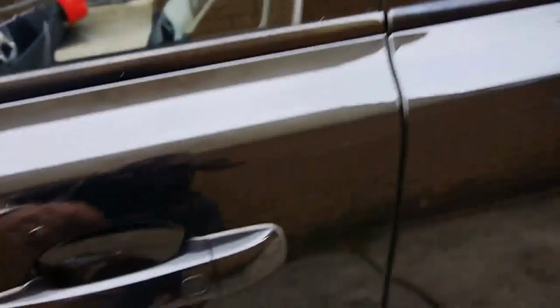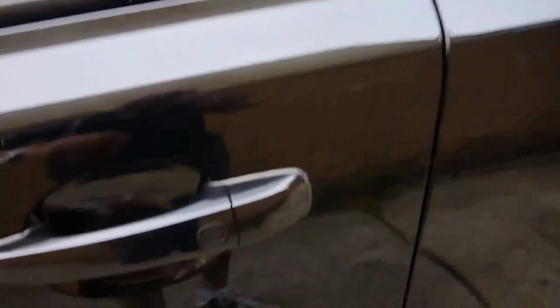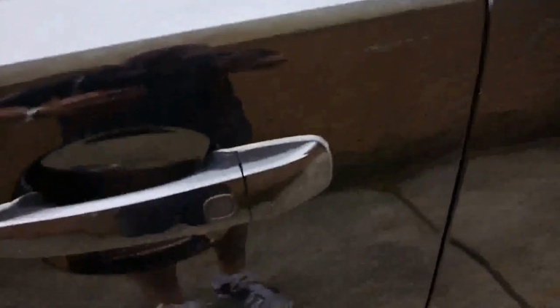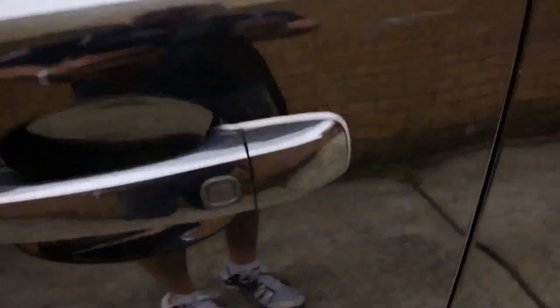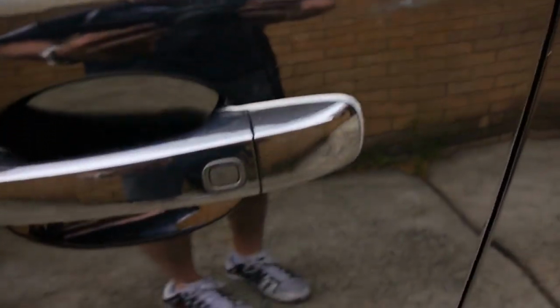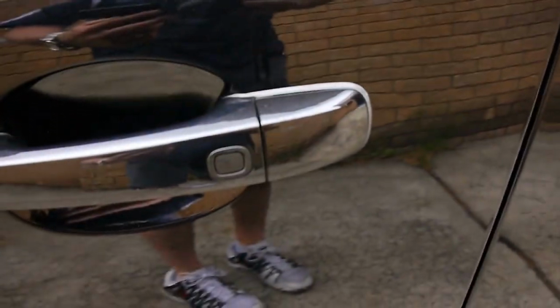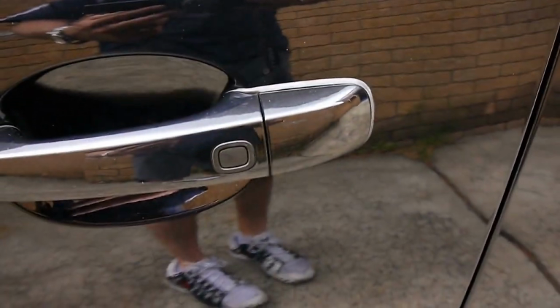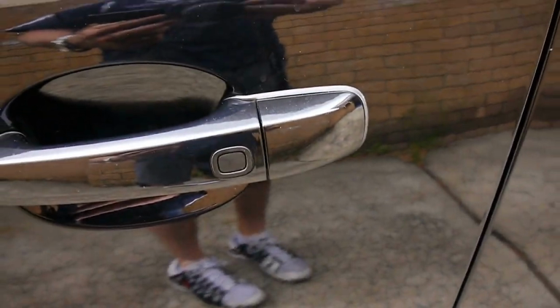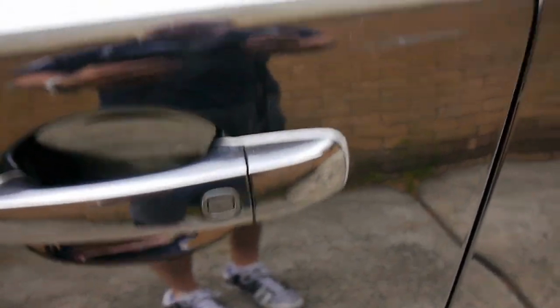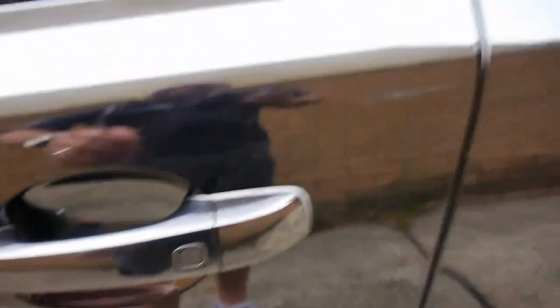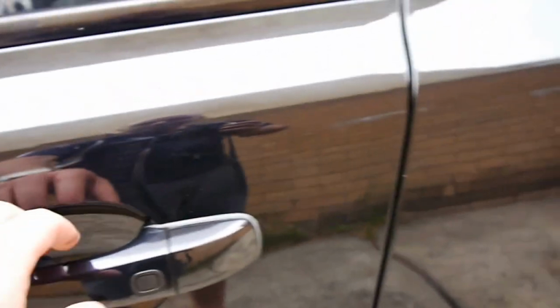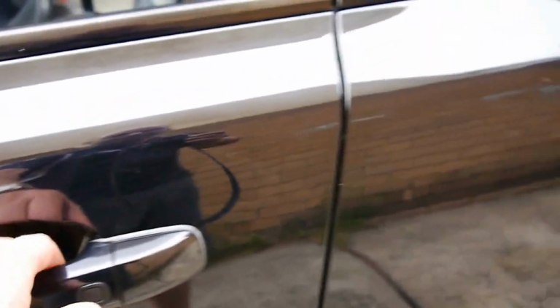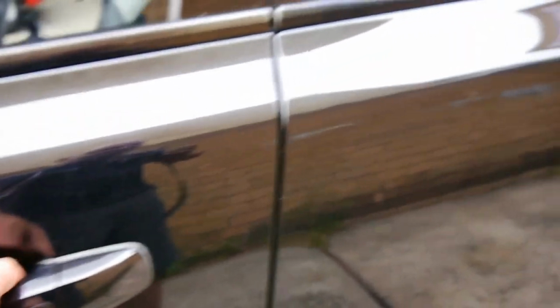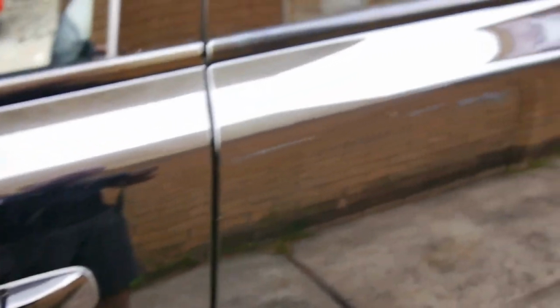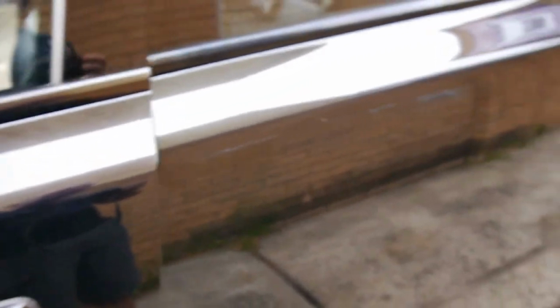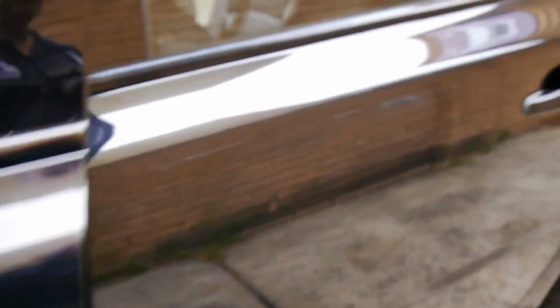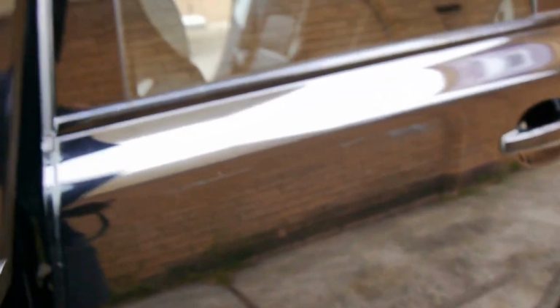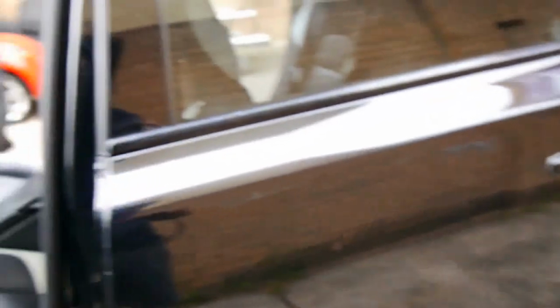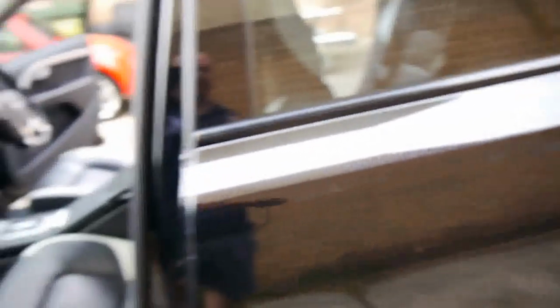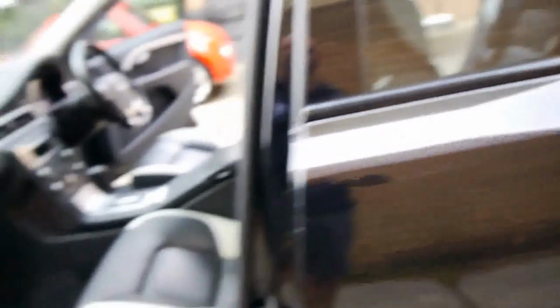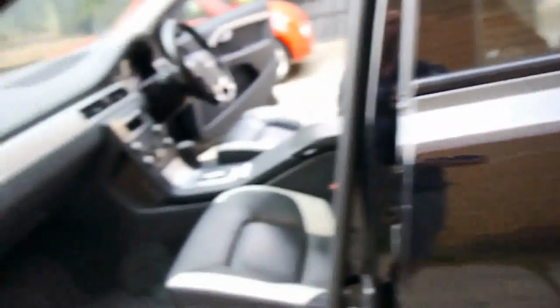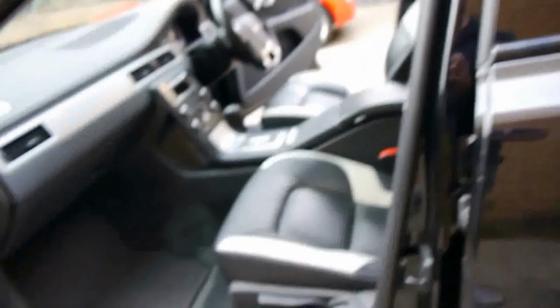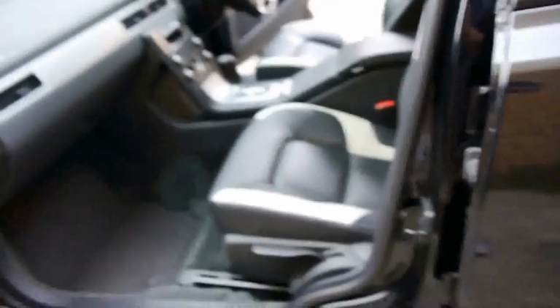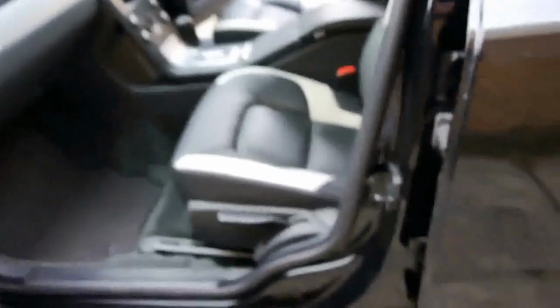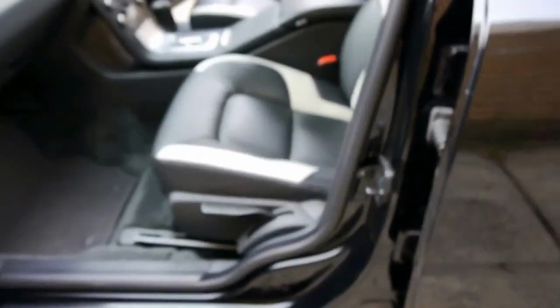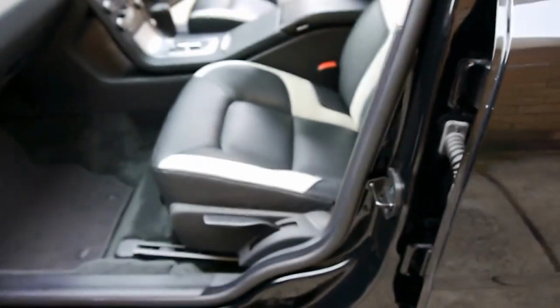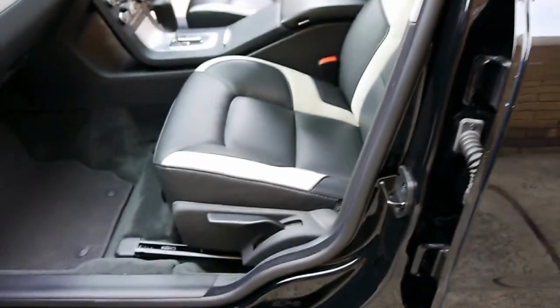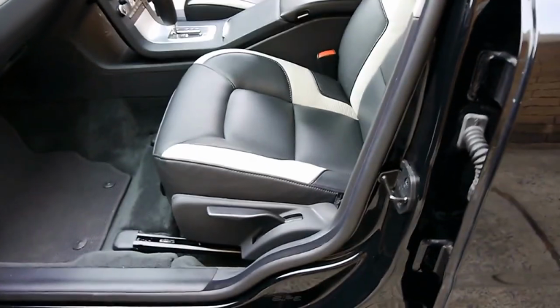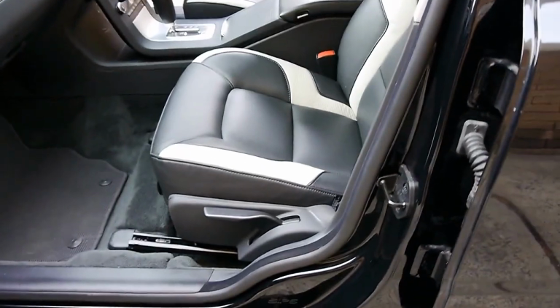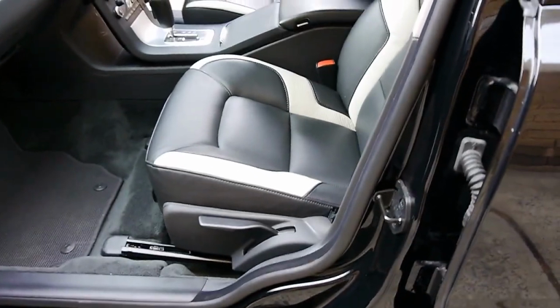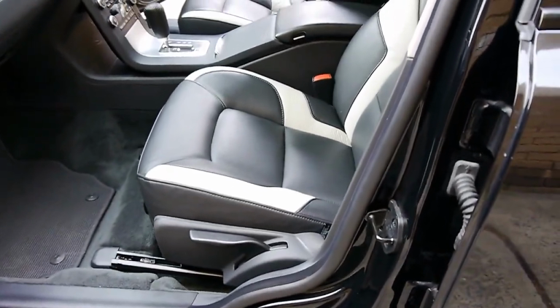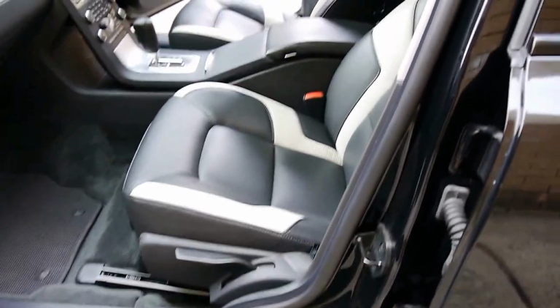You'll see first of all keyless locking, keyless entry — it even has keyless start.